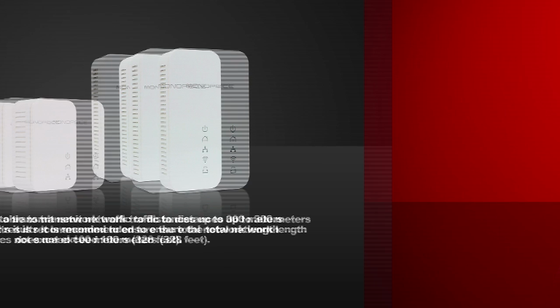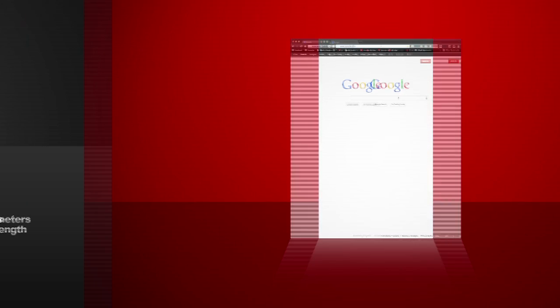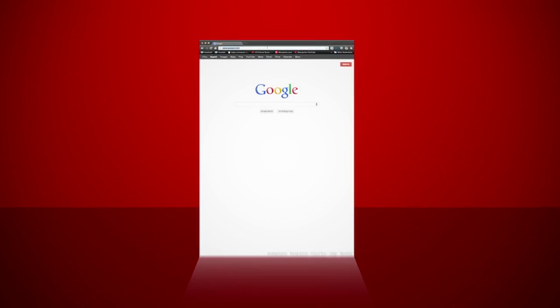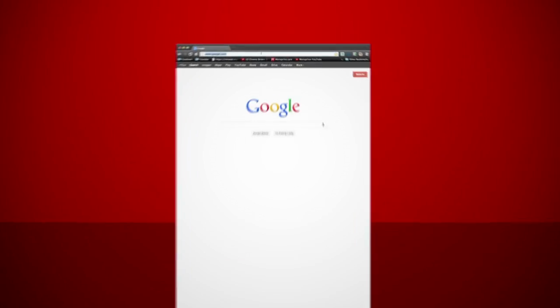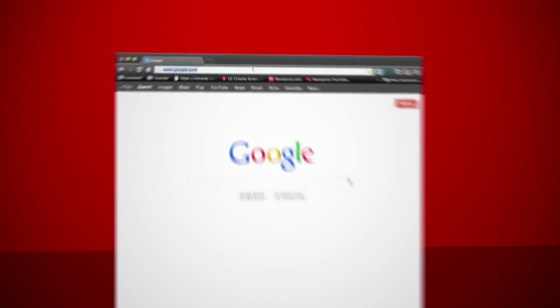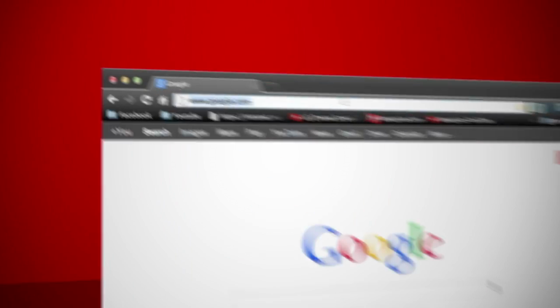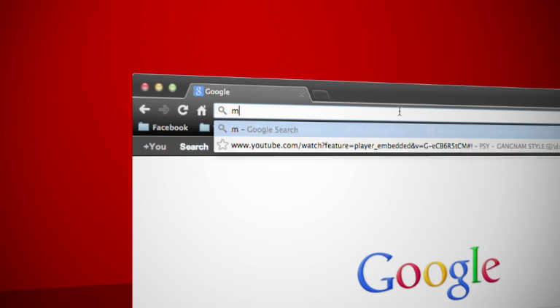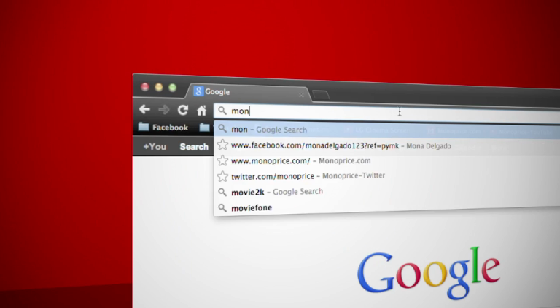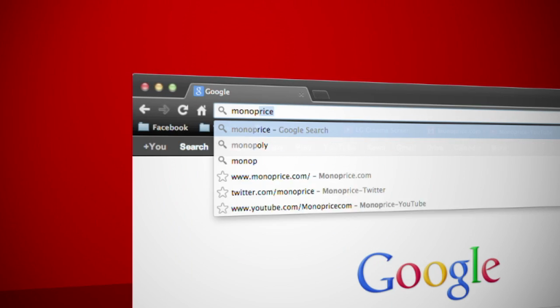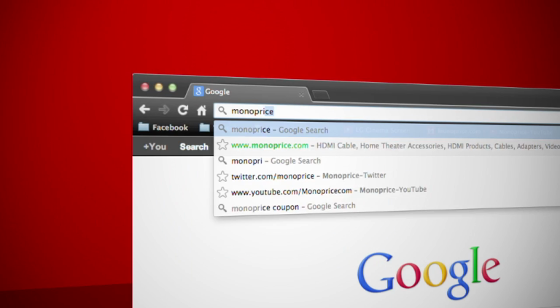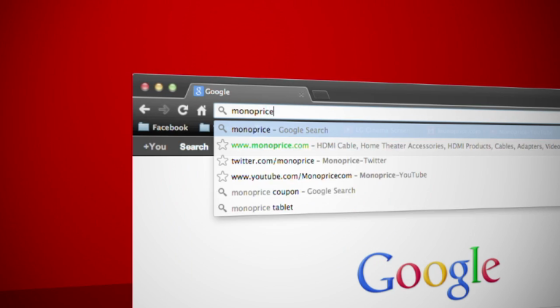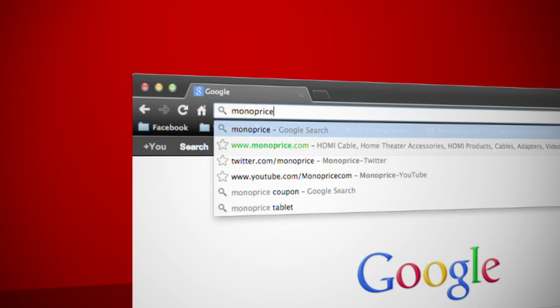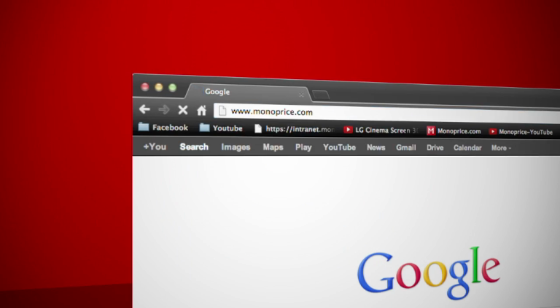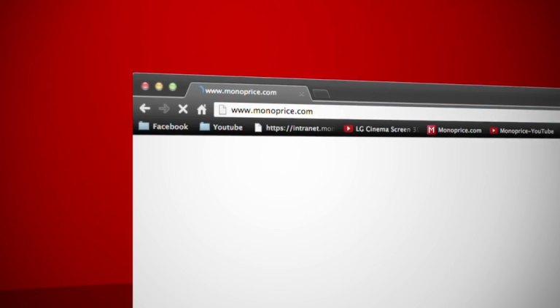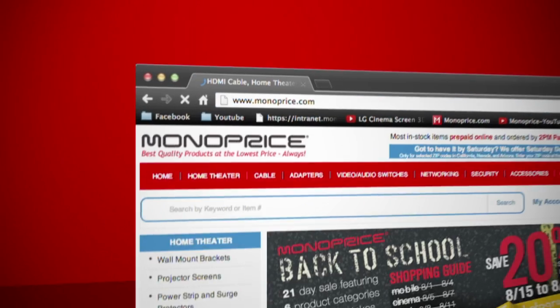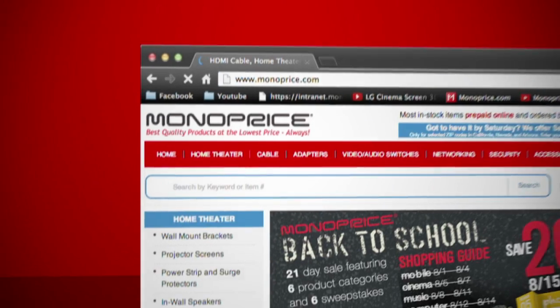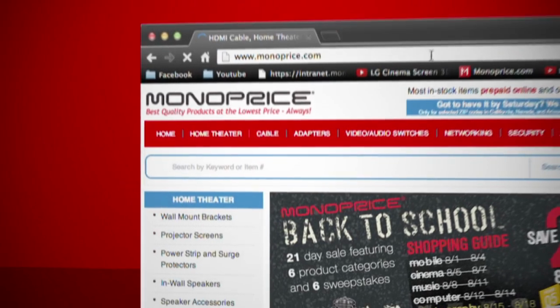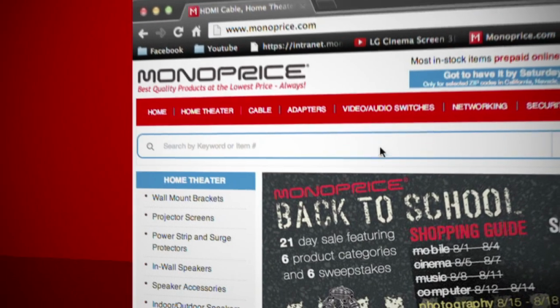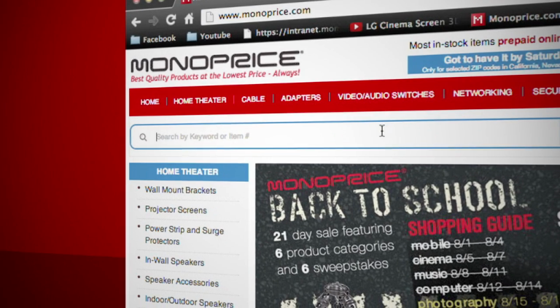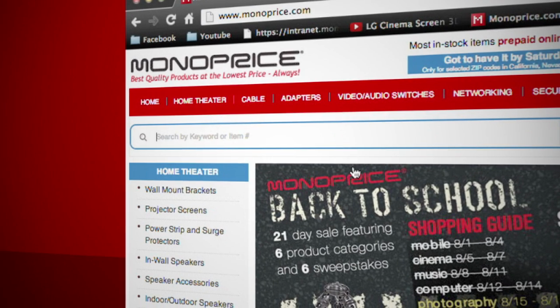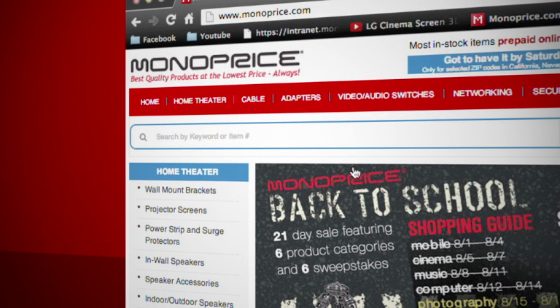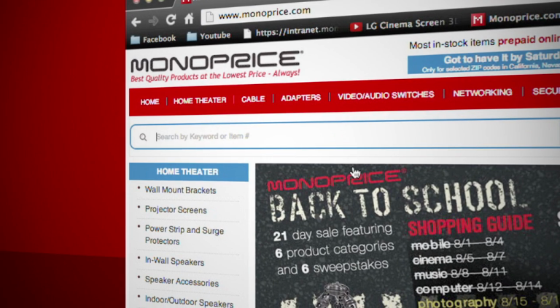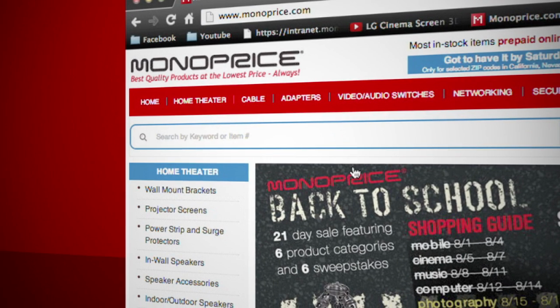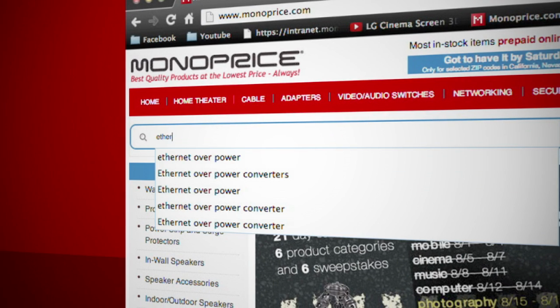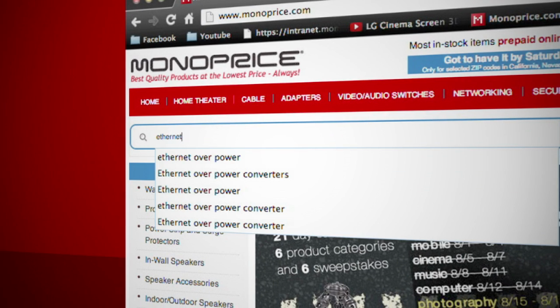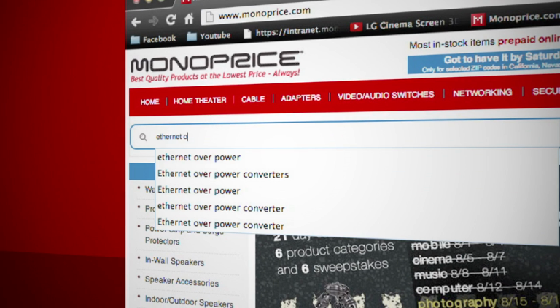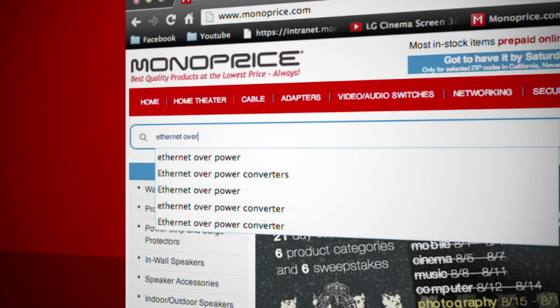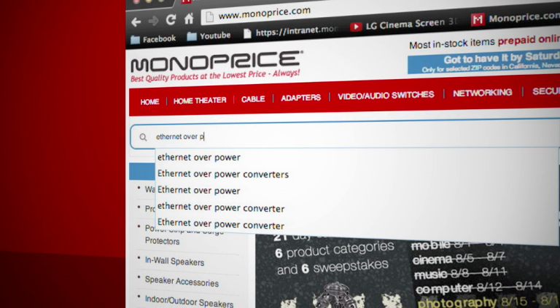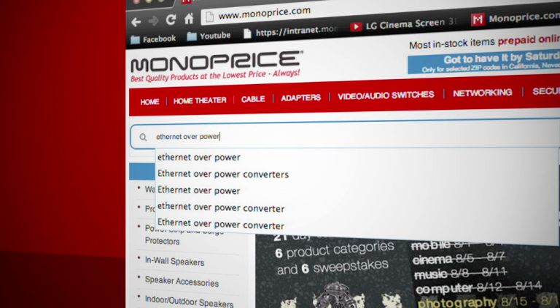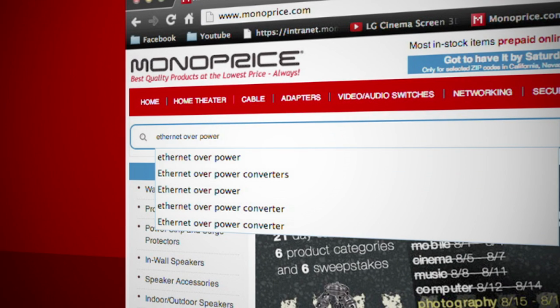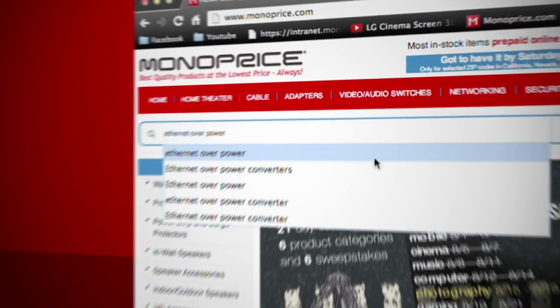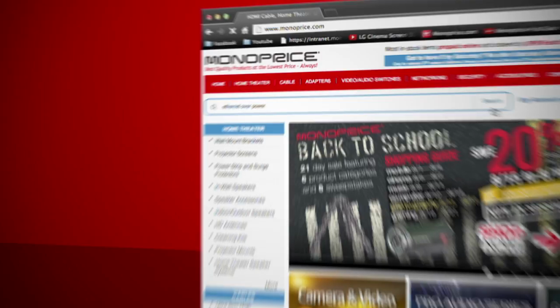To get this product, go to Monoprice.com. On the search bar, type in Ethernet over power.